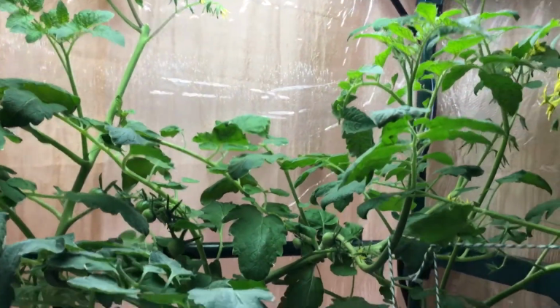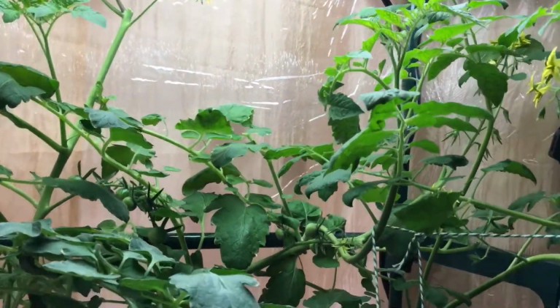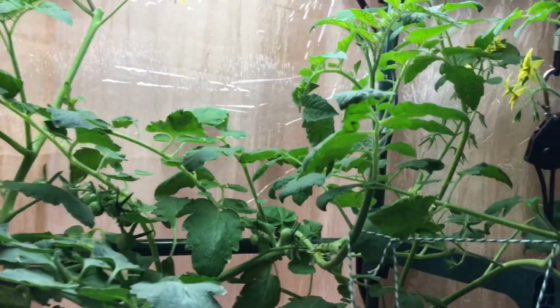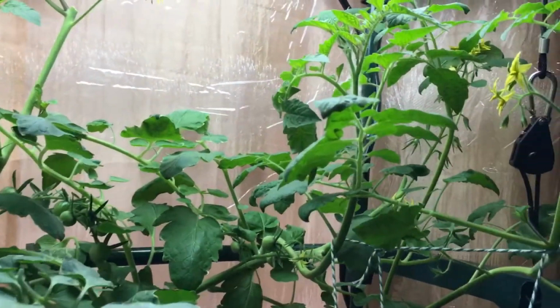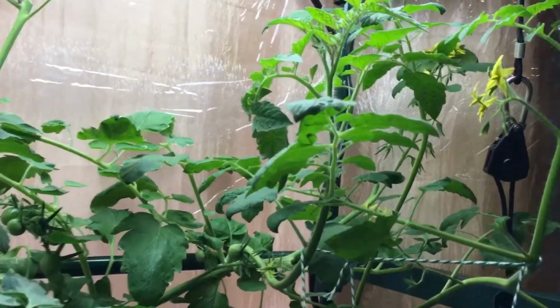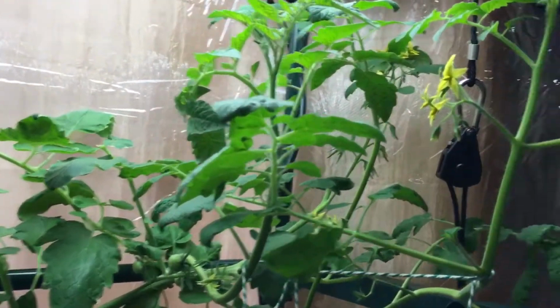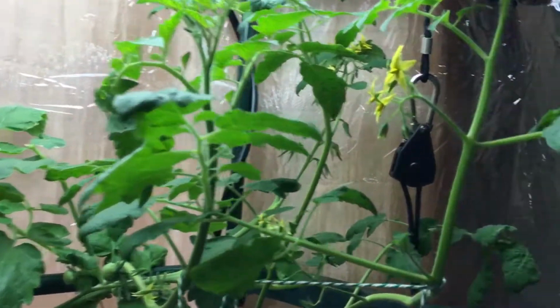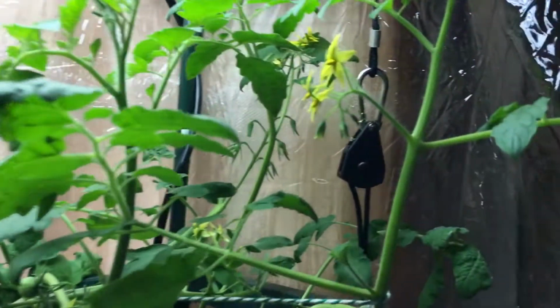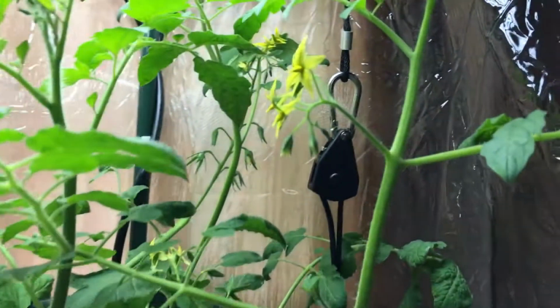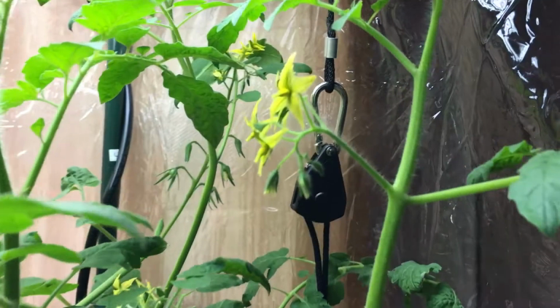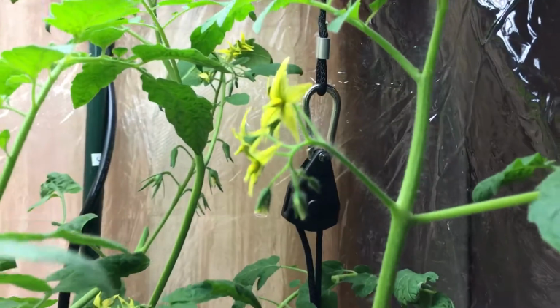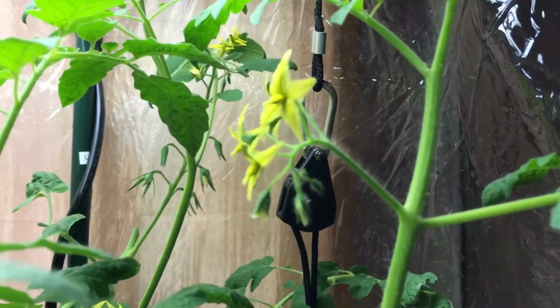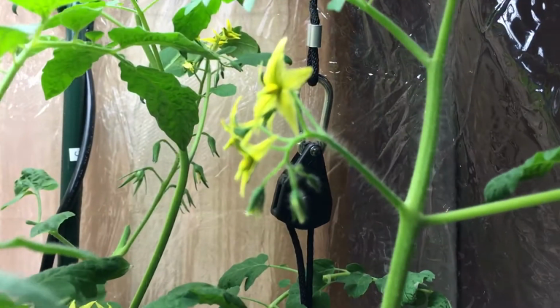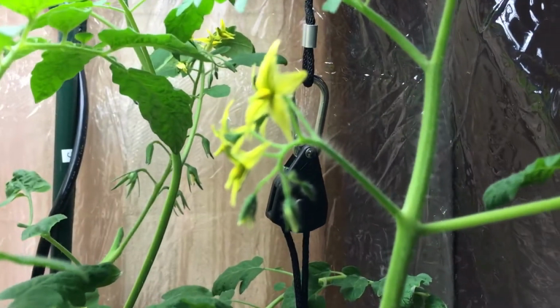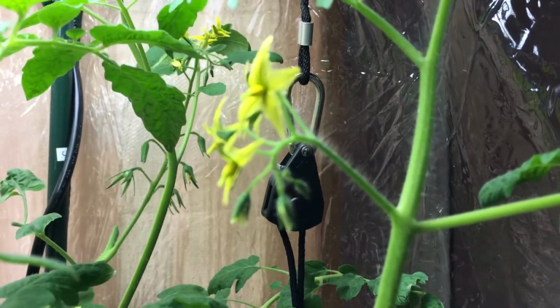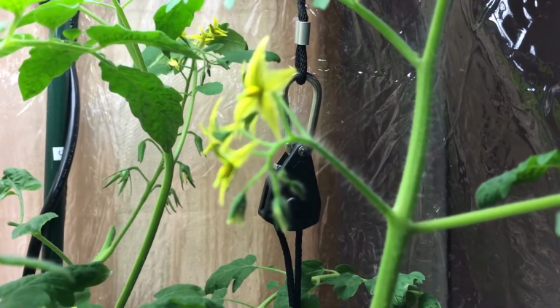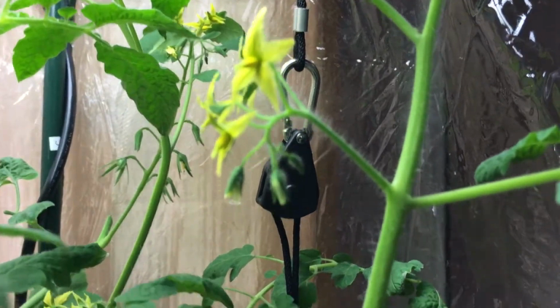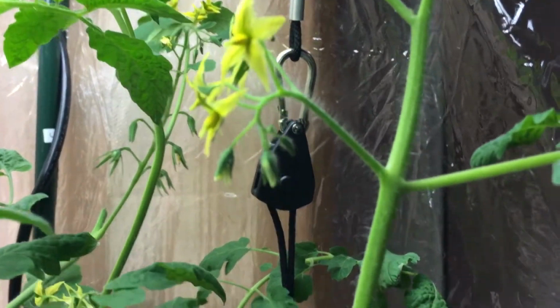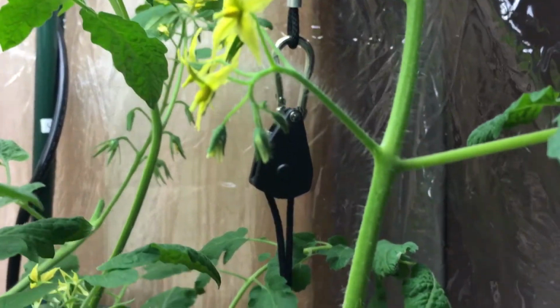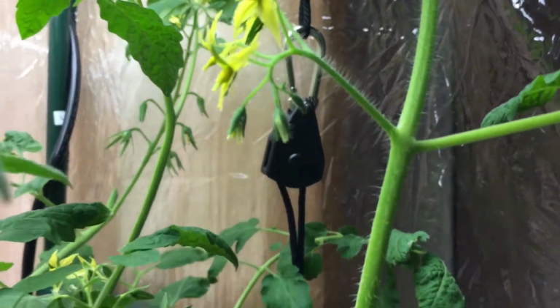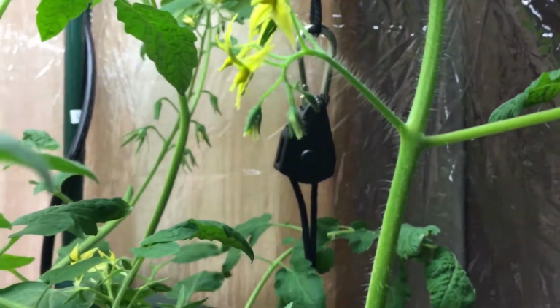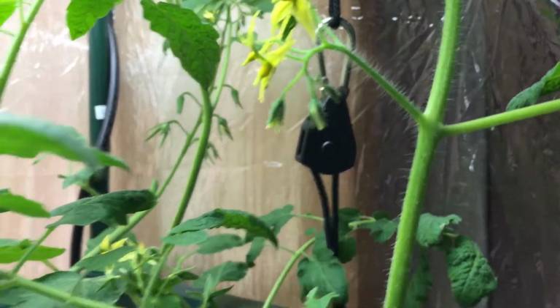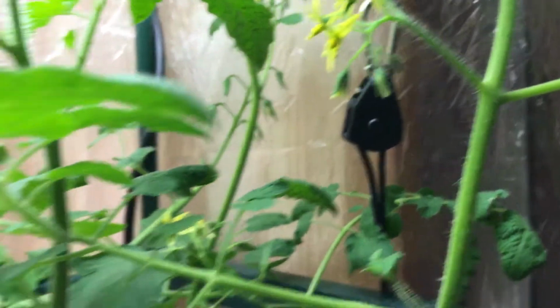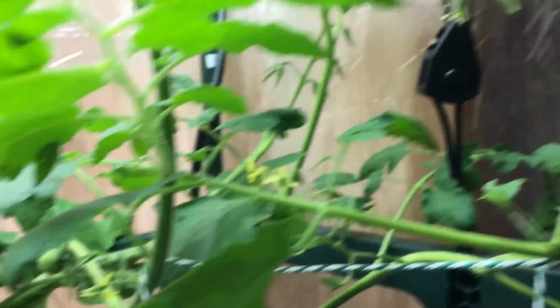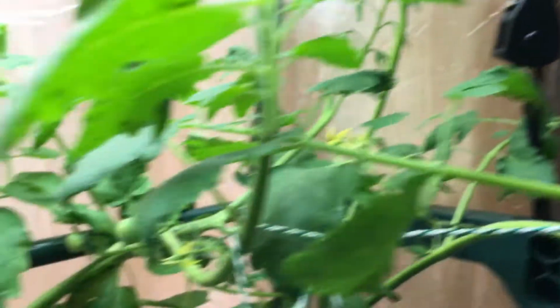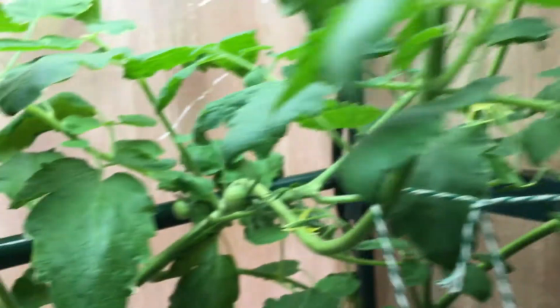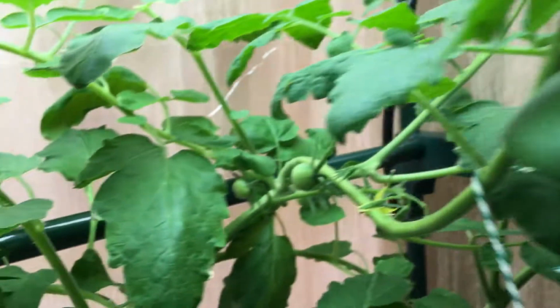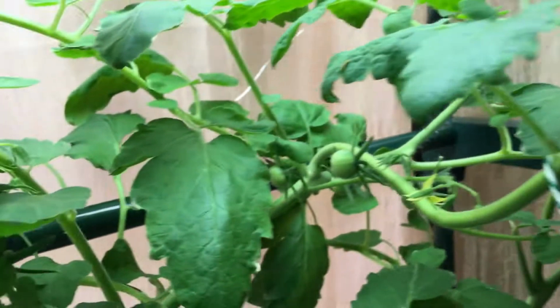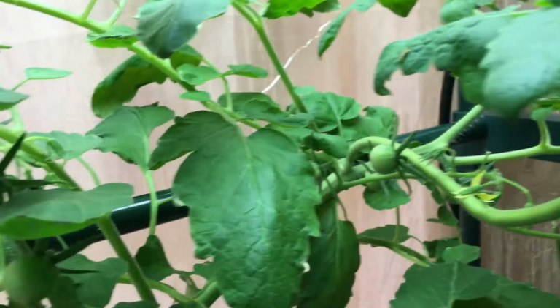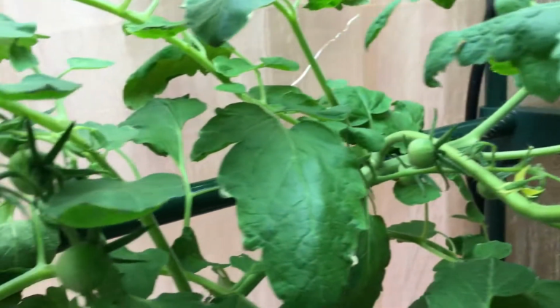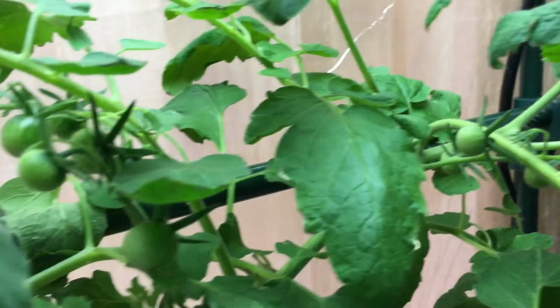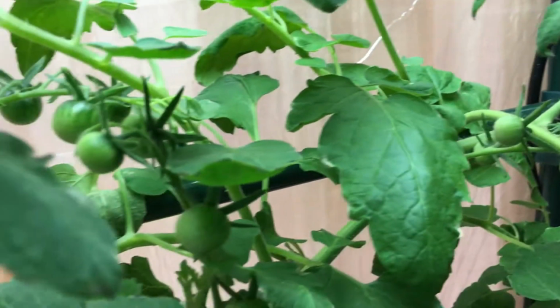Pulling it down gives you all this additional growing space to allow the plant to get nice and bushy and develop more flowers, which will turn into beautiful tomatoes.